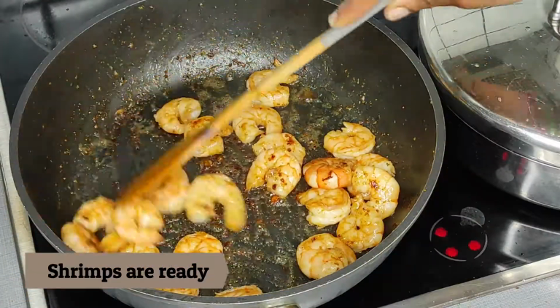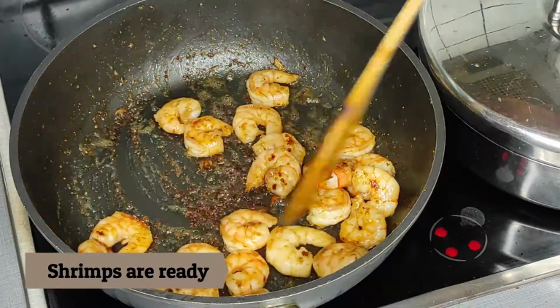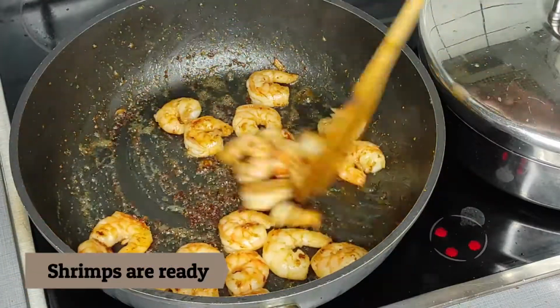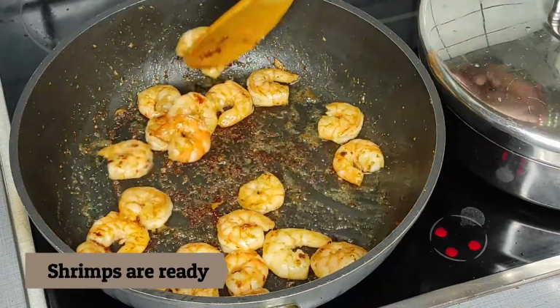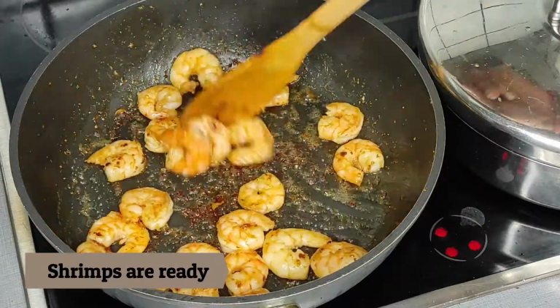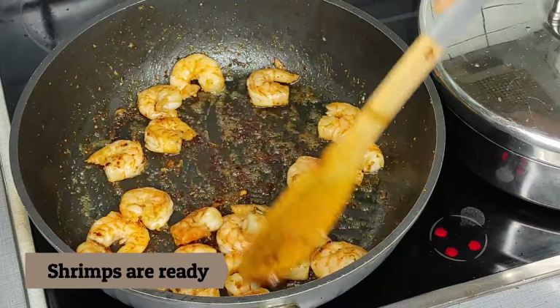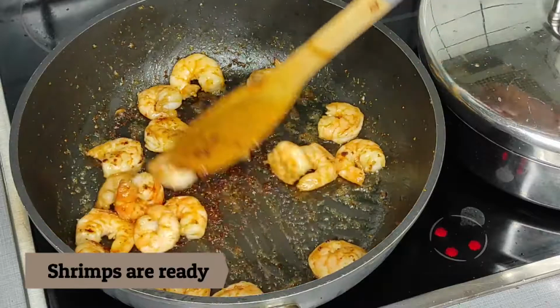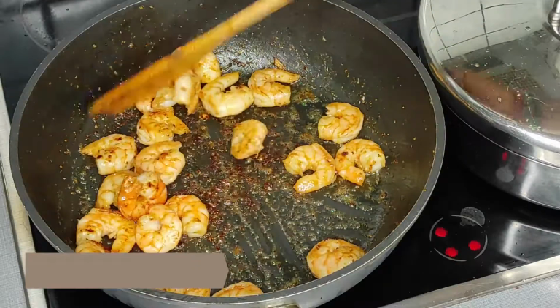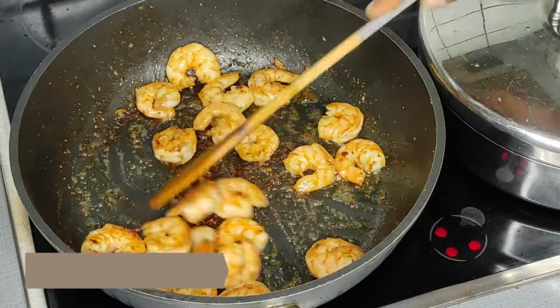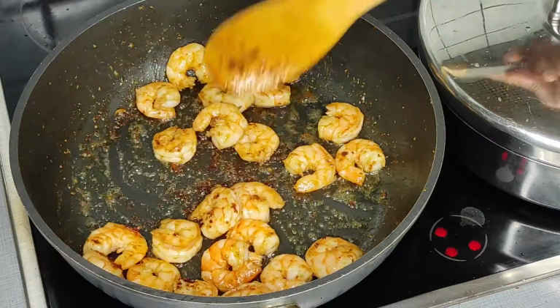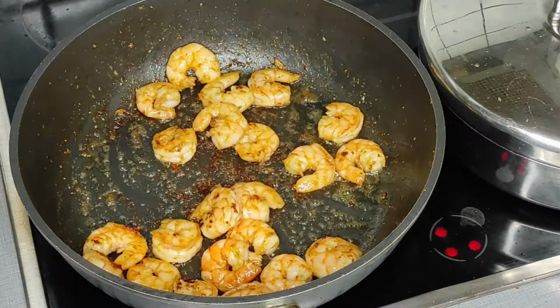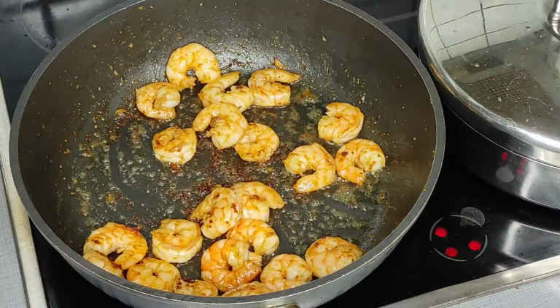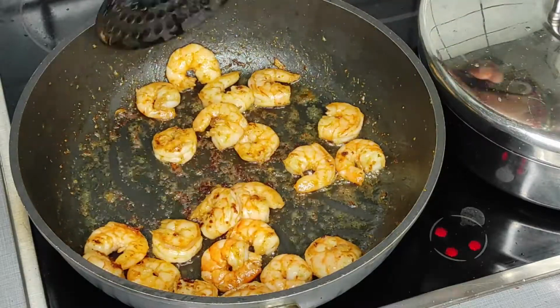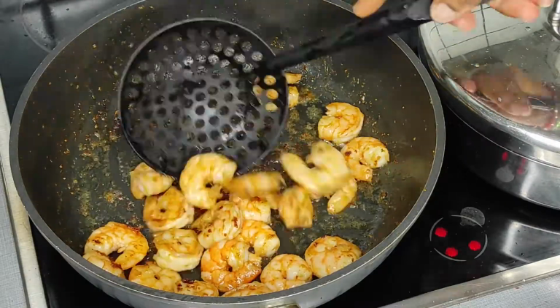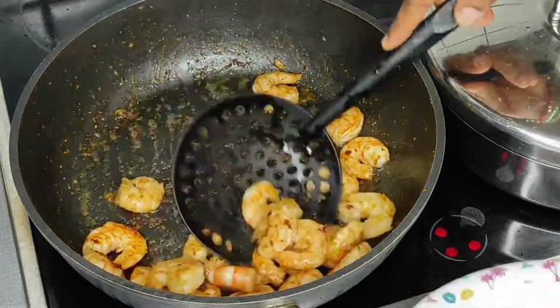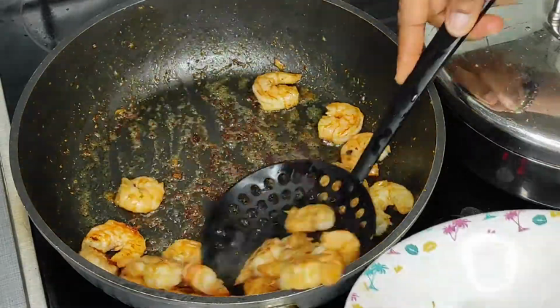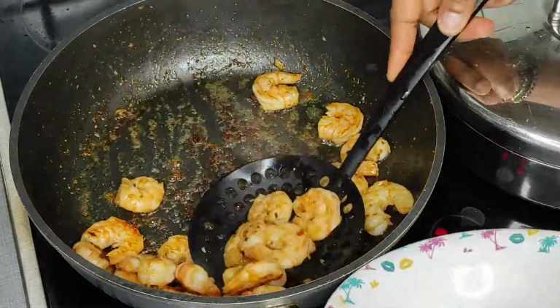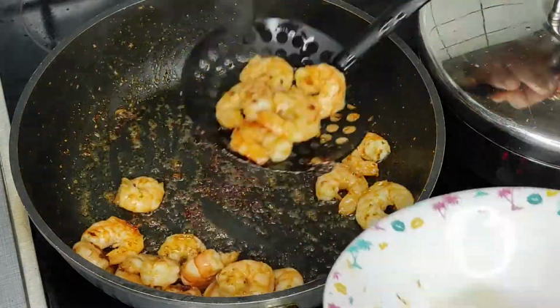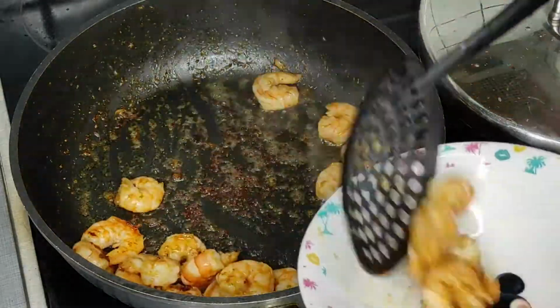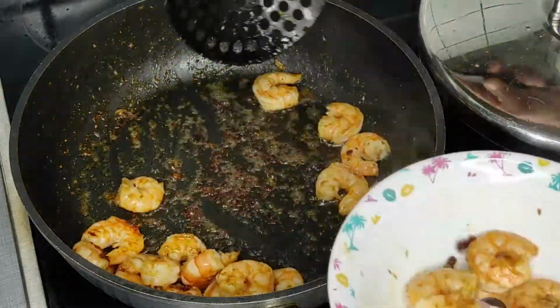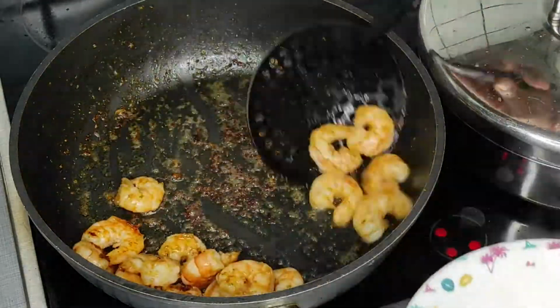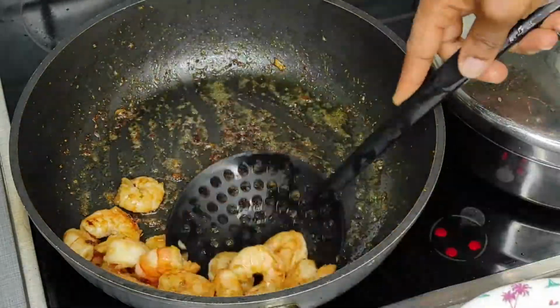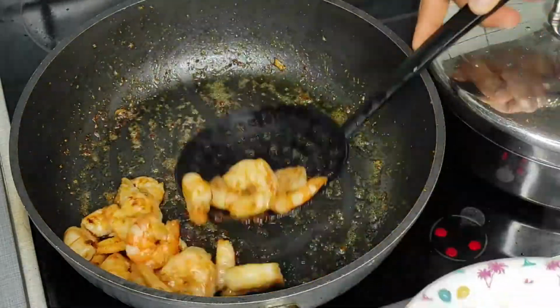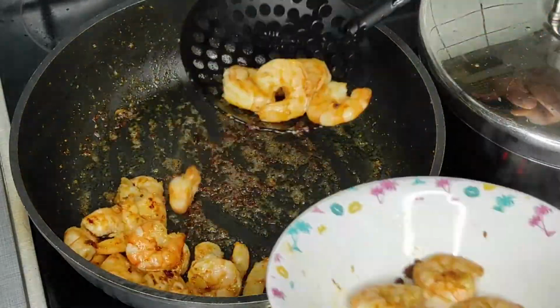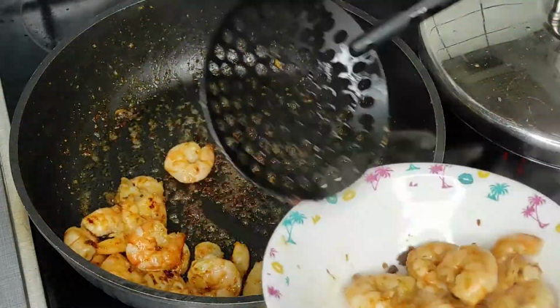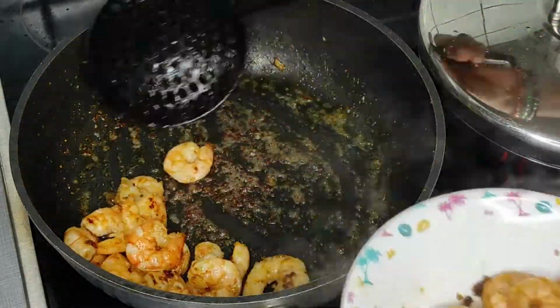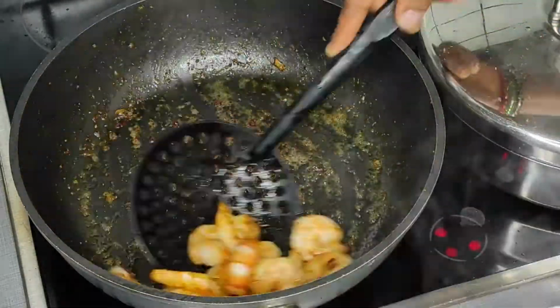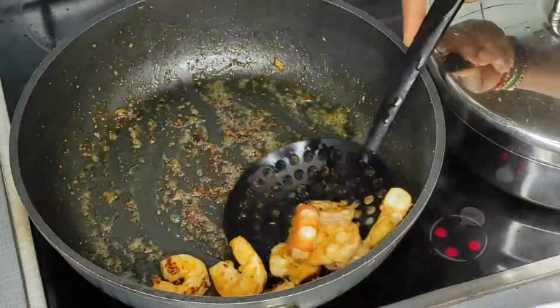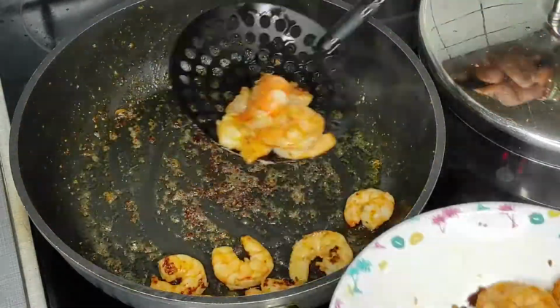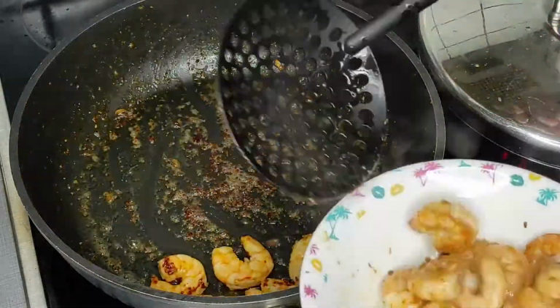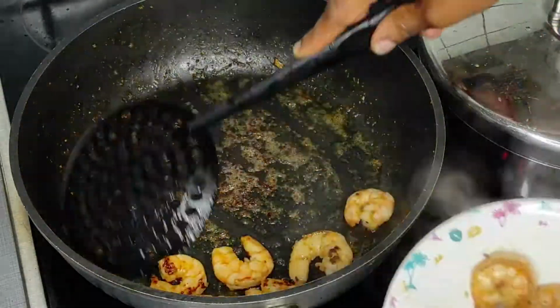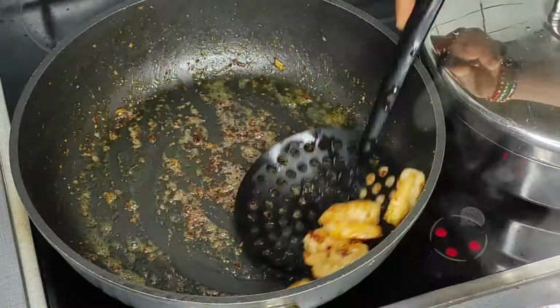My shrimps are ready now. I'm just going to scoop them out and continue with the next frying.